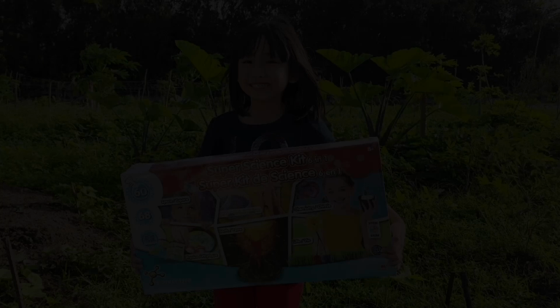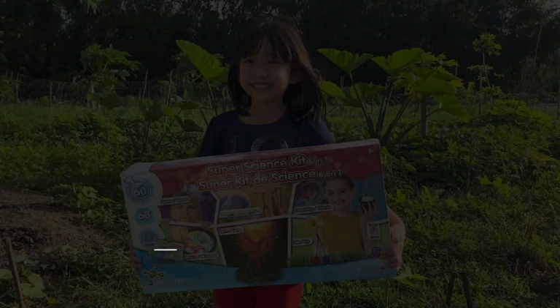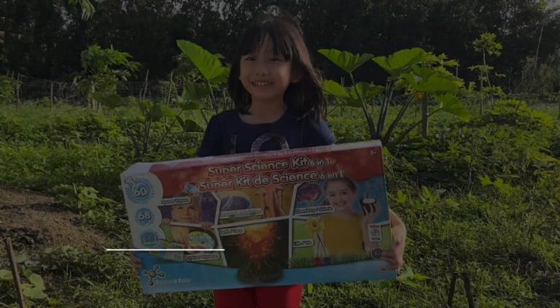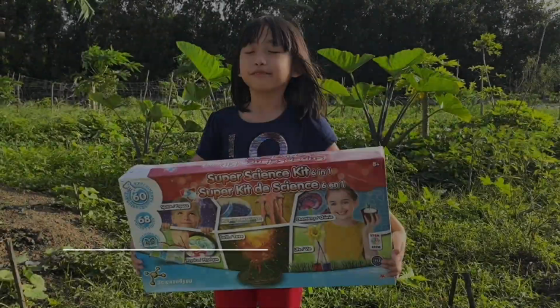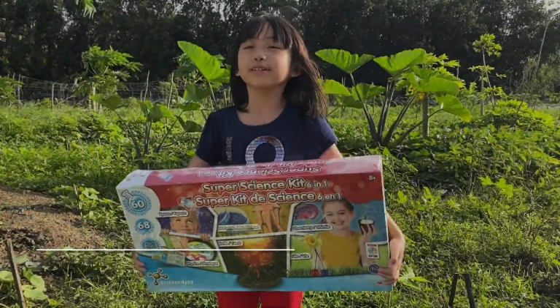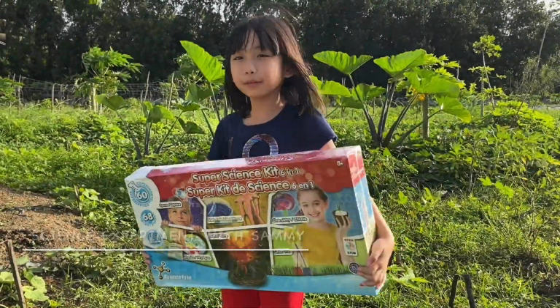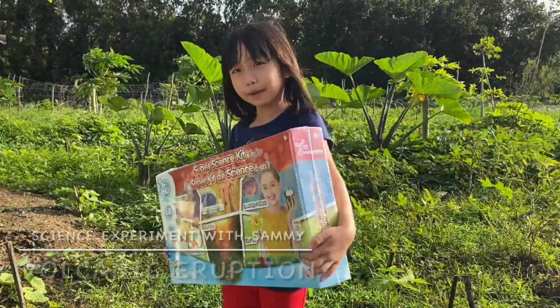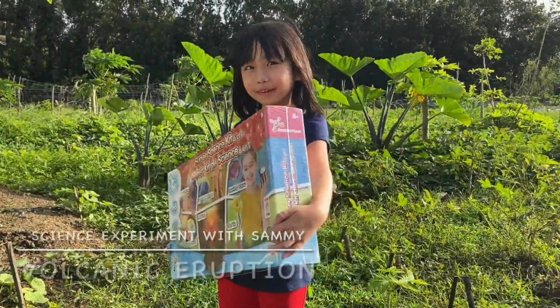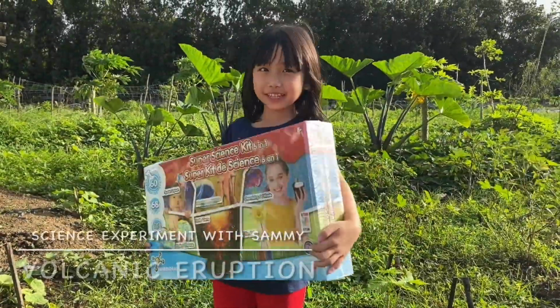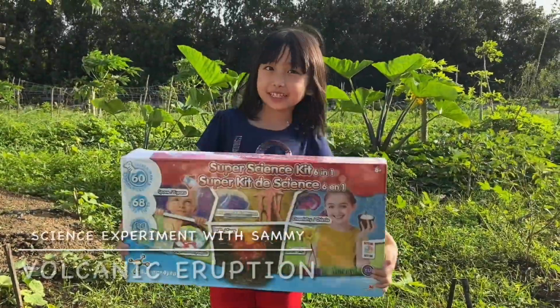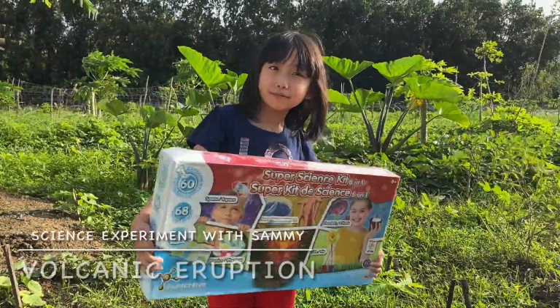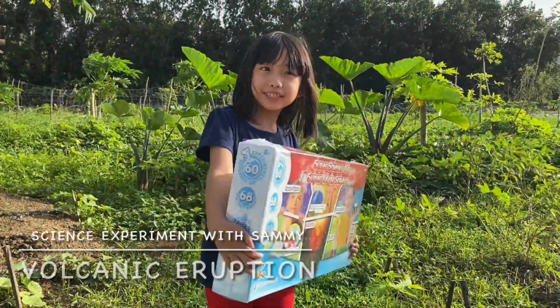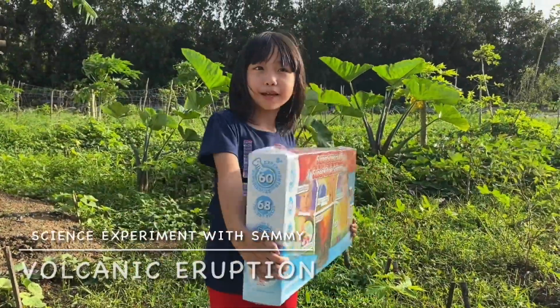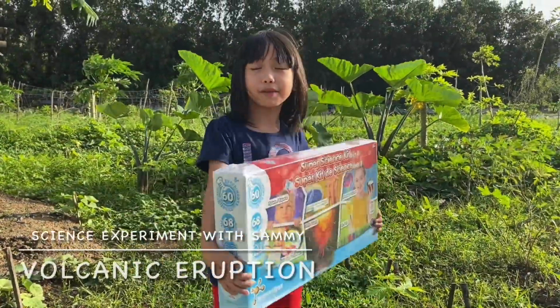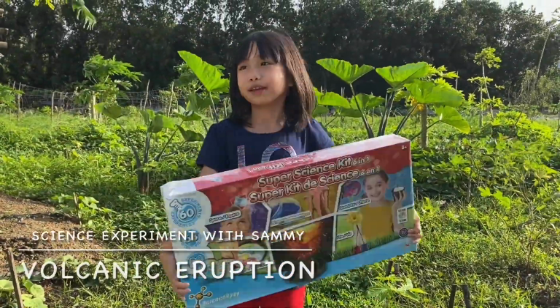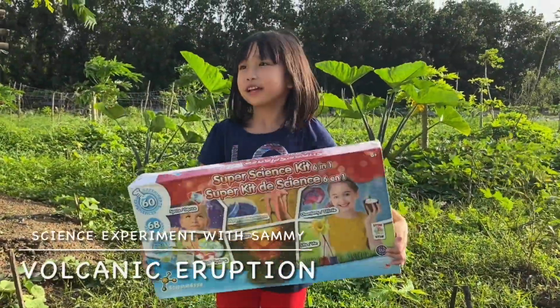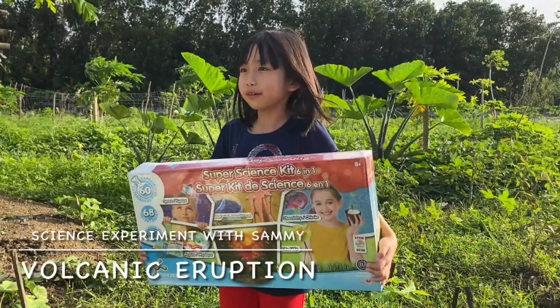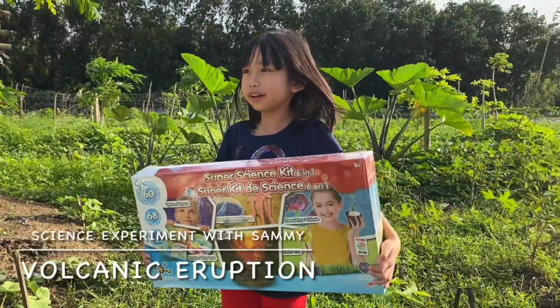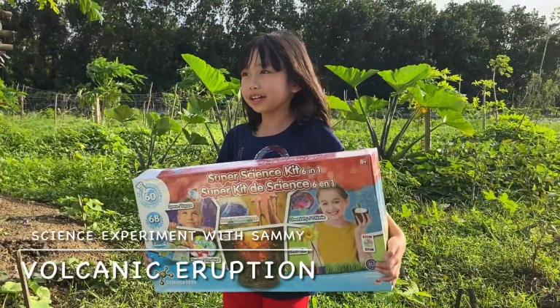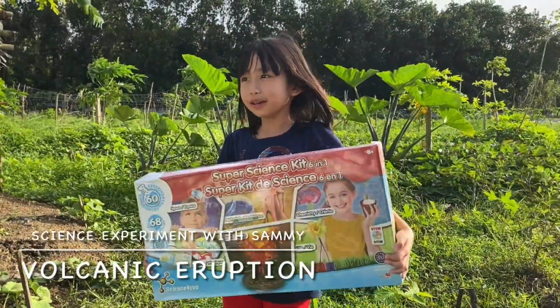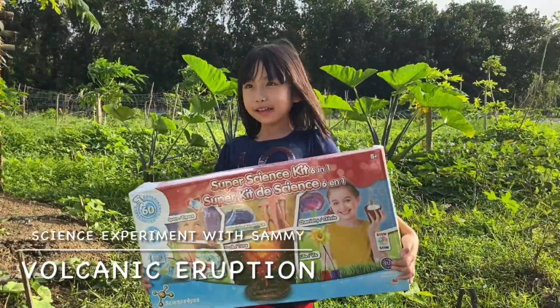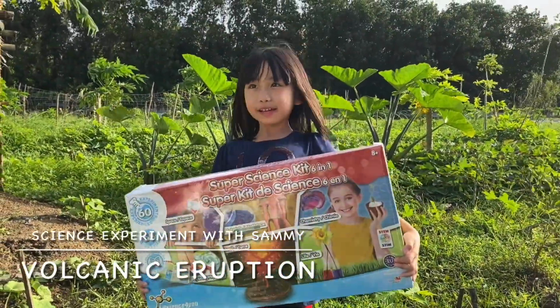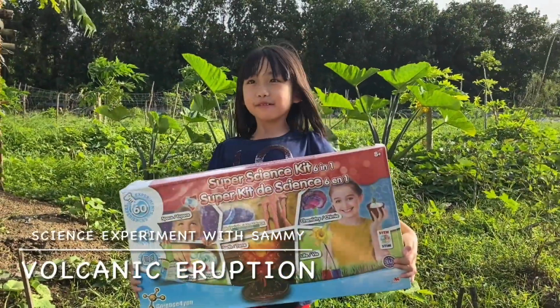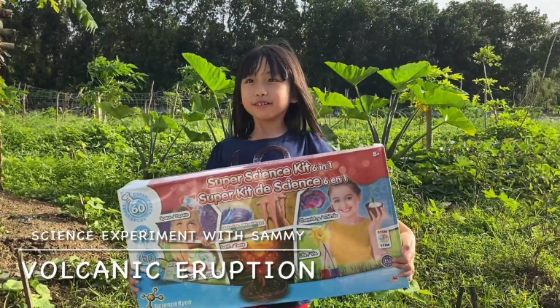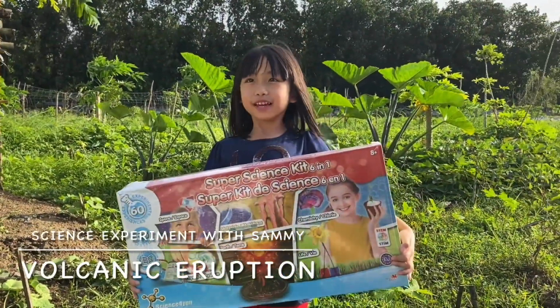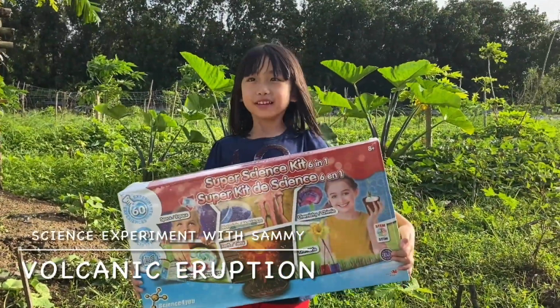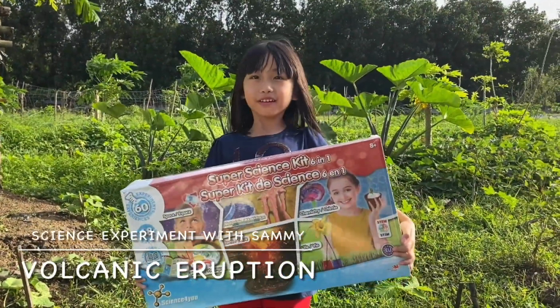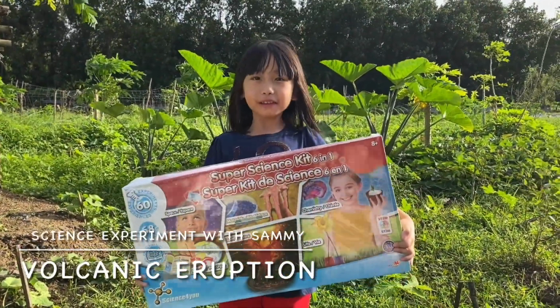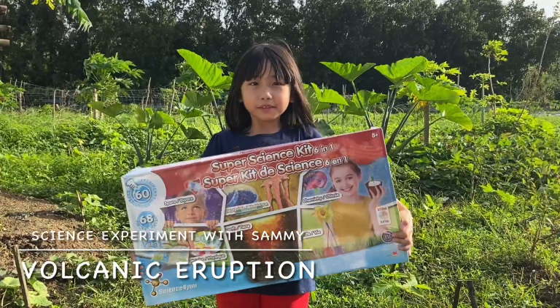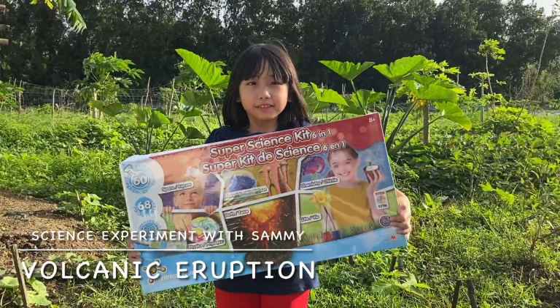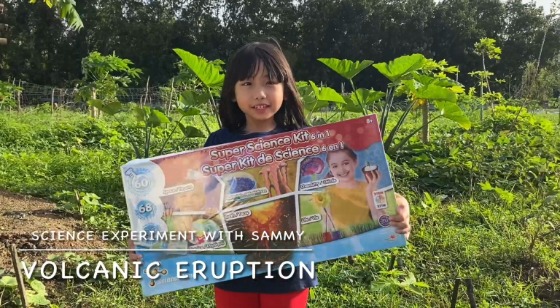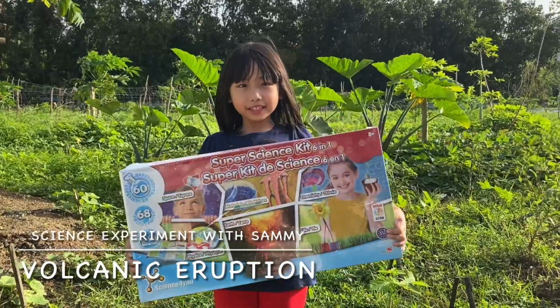What's up, baby? It's me, Sam. So we're going to make a volcano out of this.